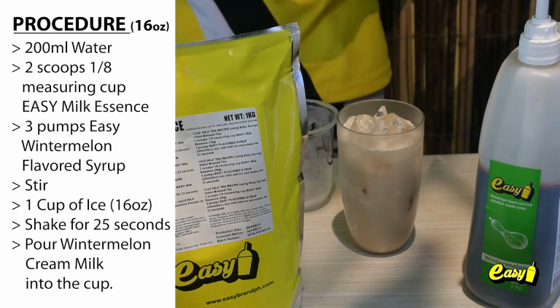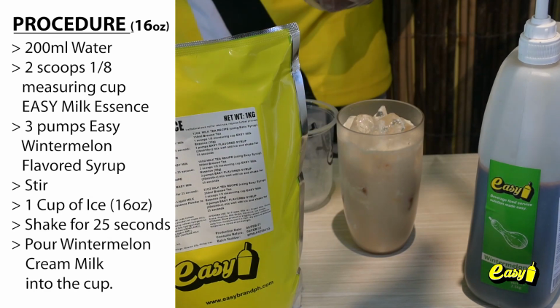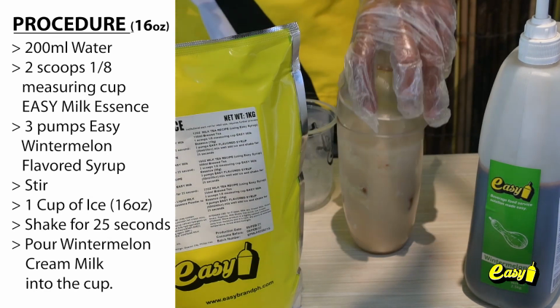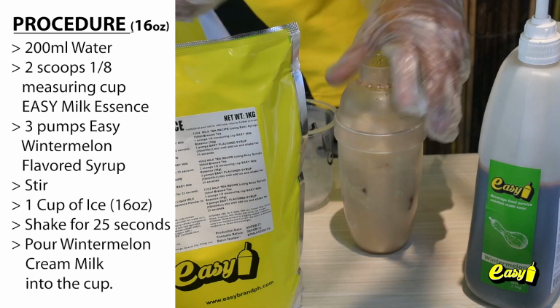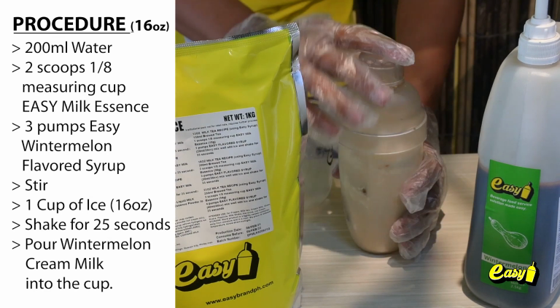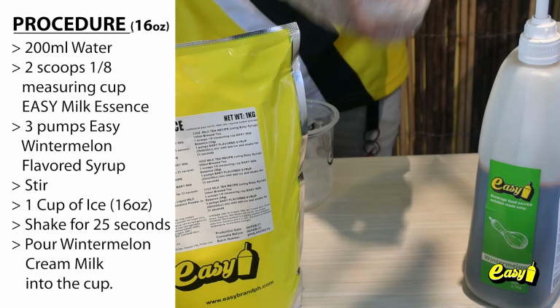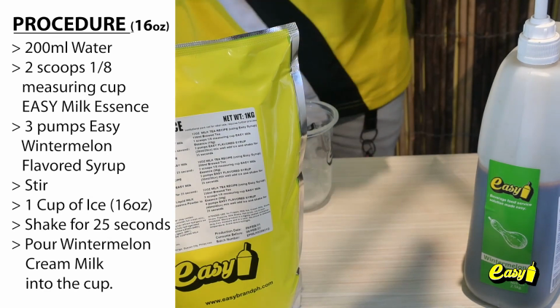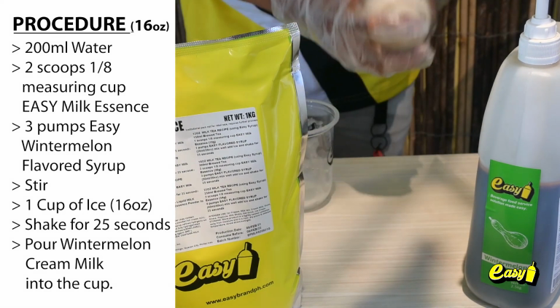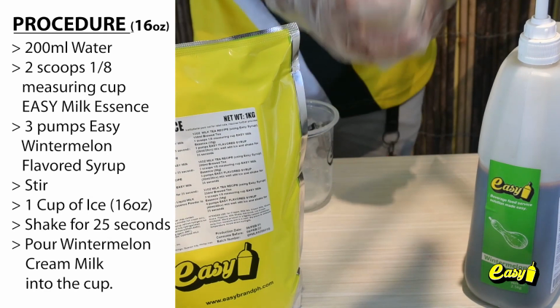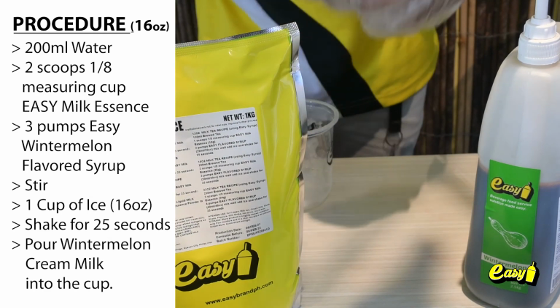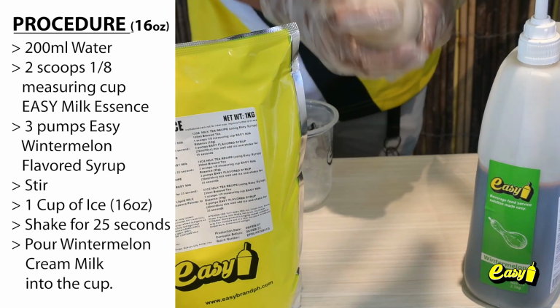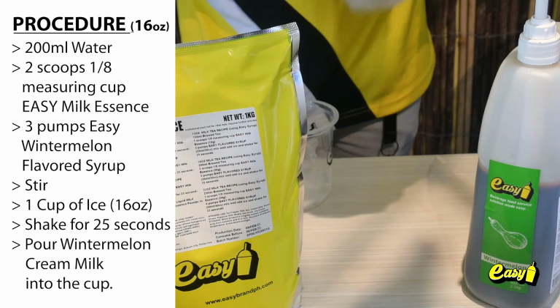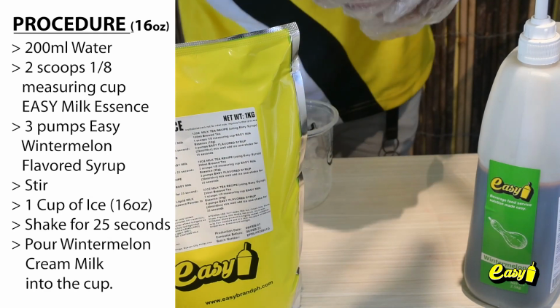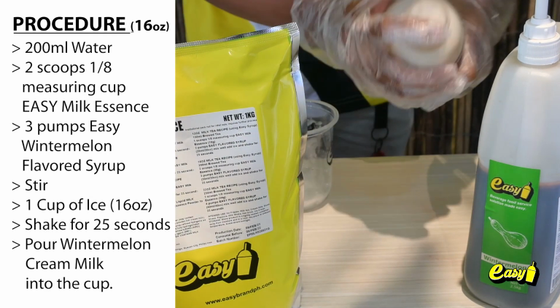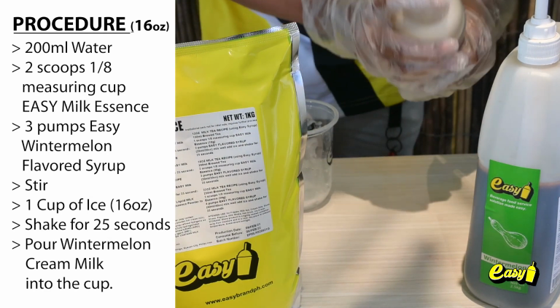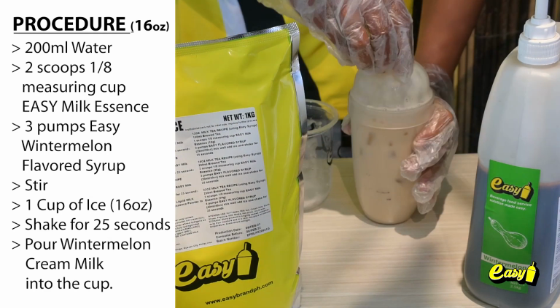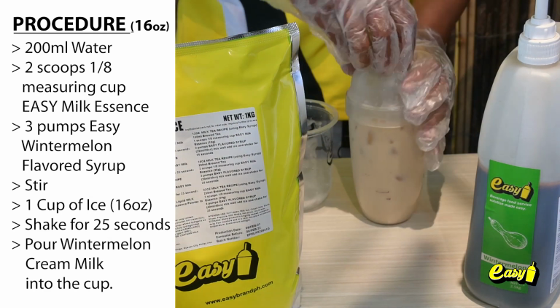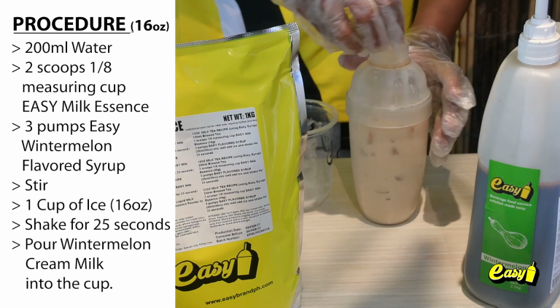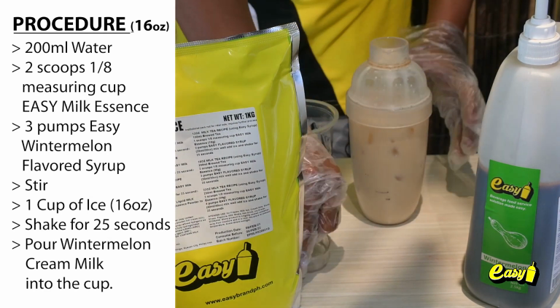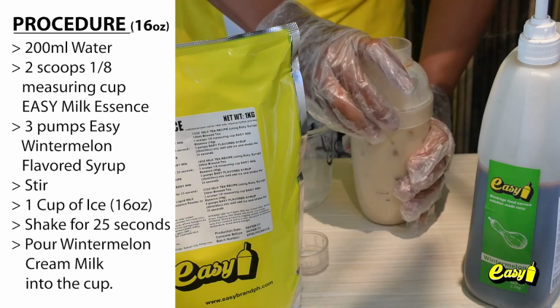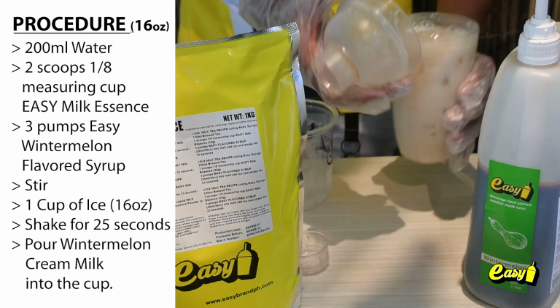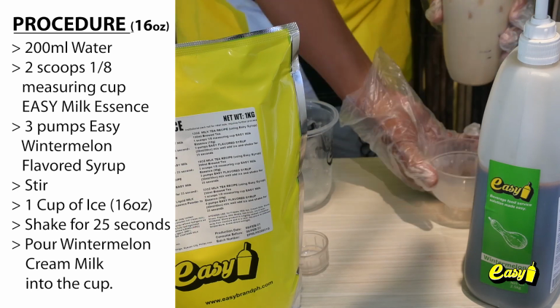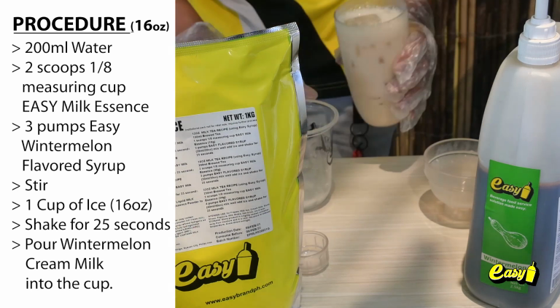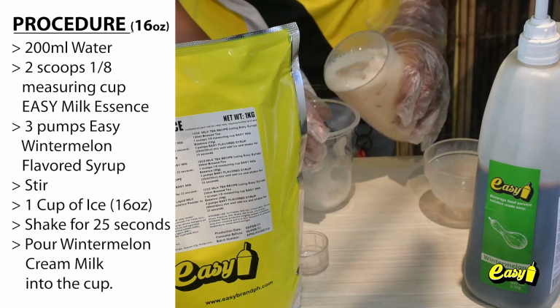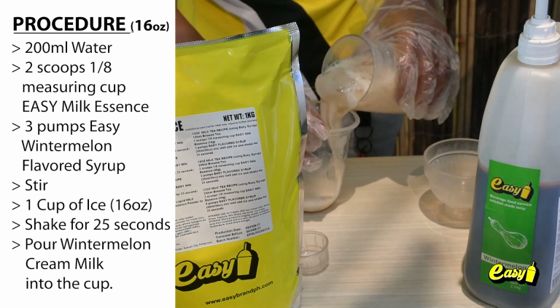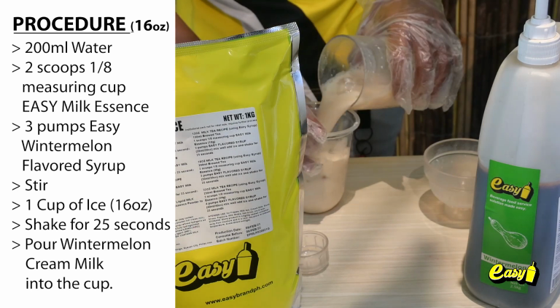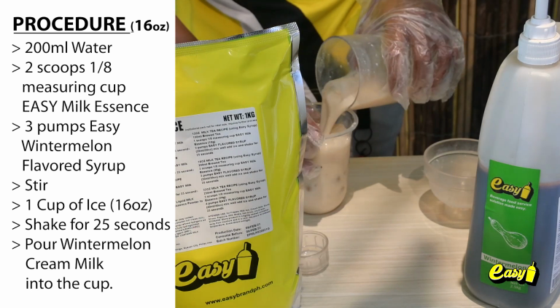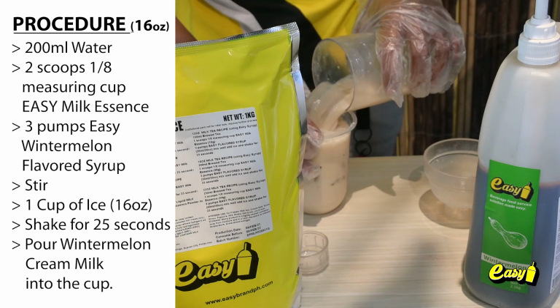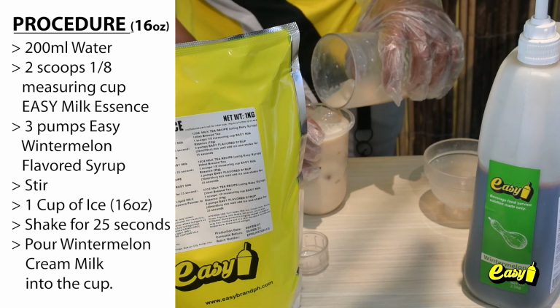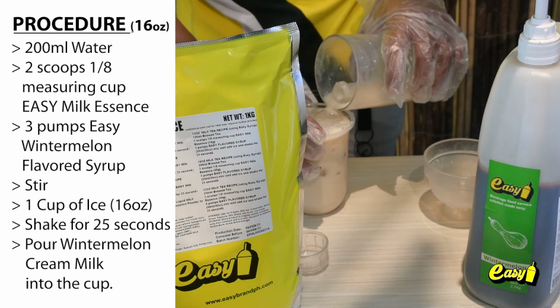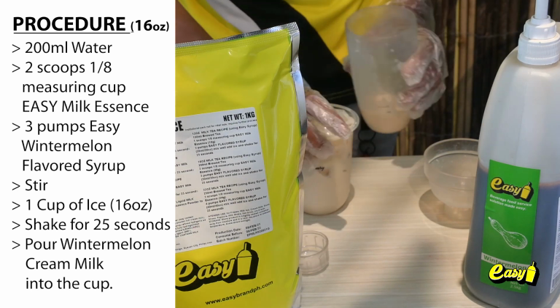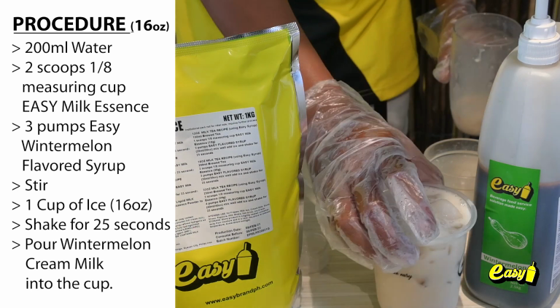Shake for 25 seconds, then pour the Winter Melon Cream Milk into the cup.